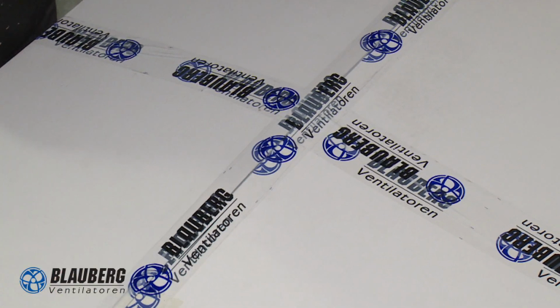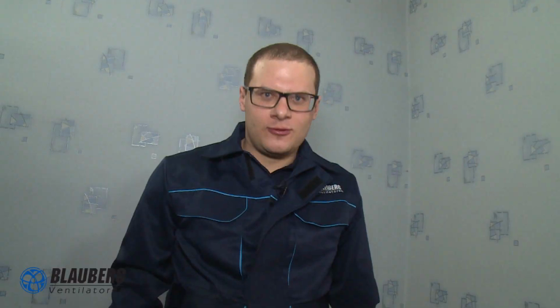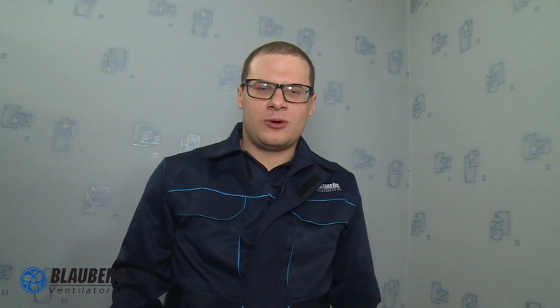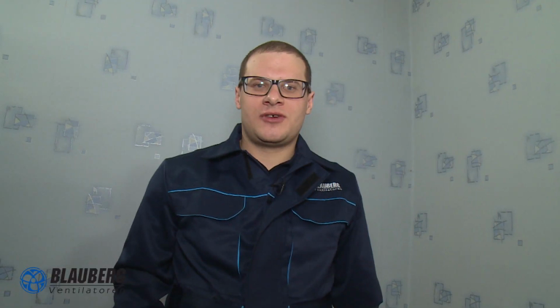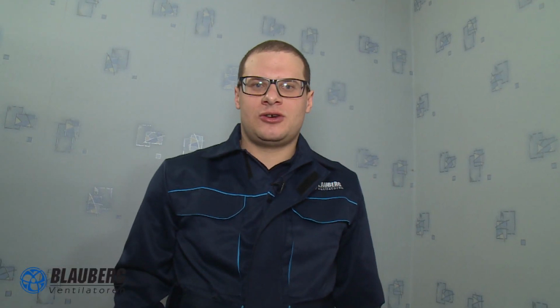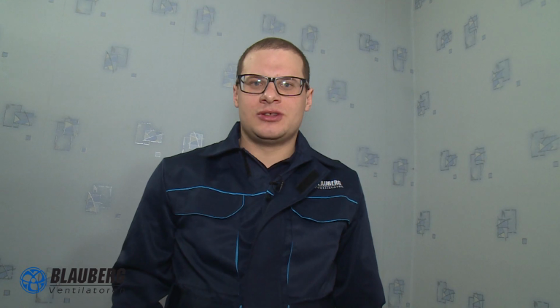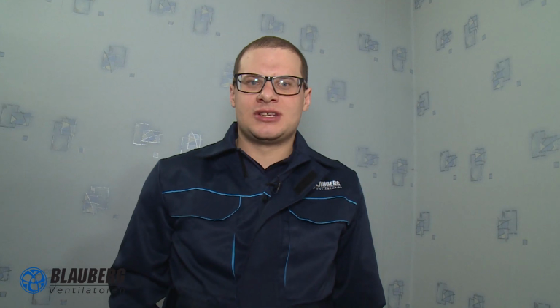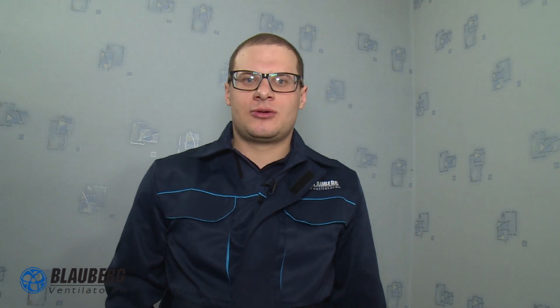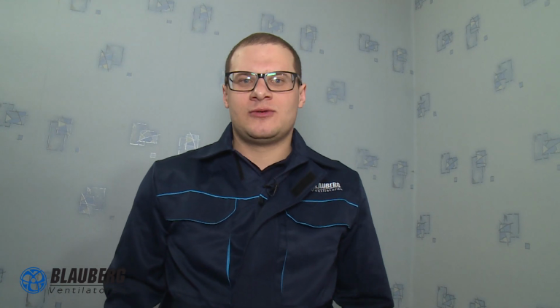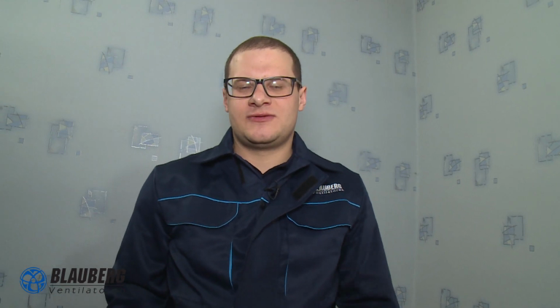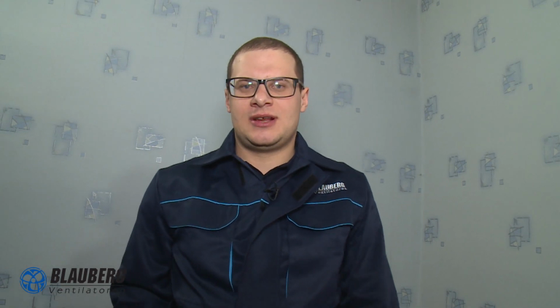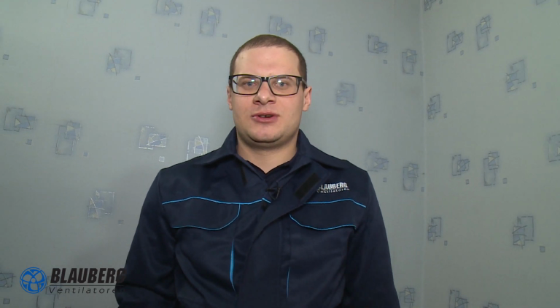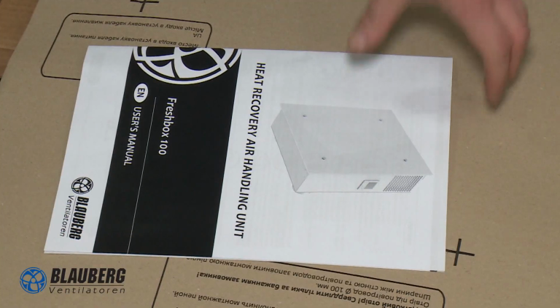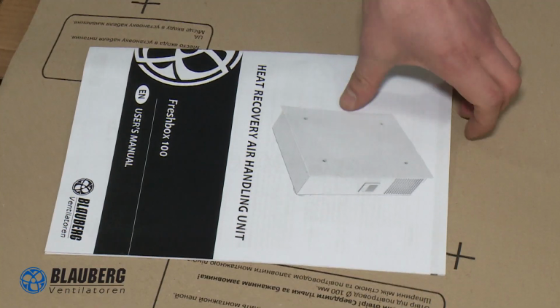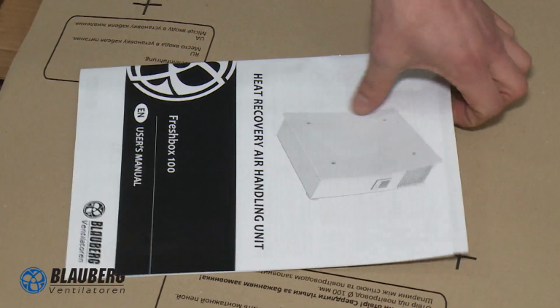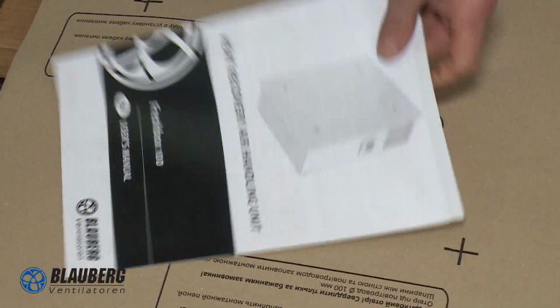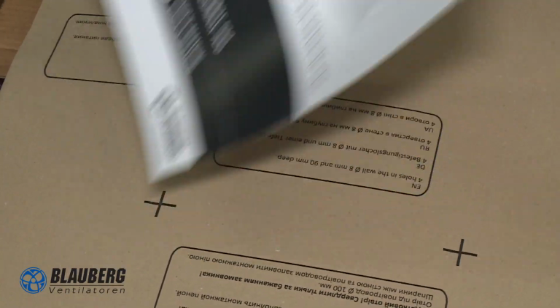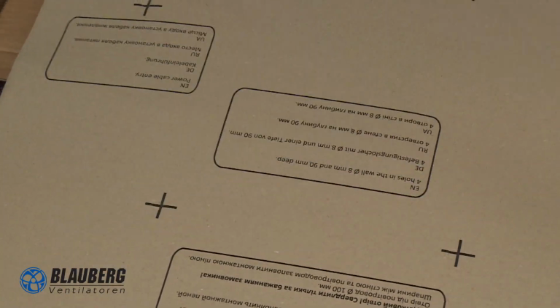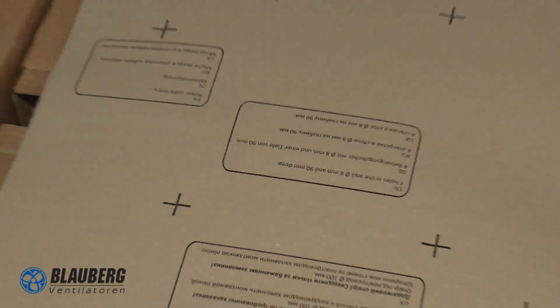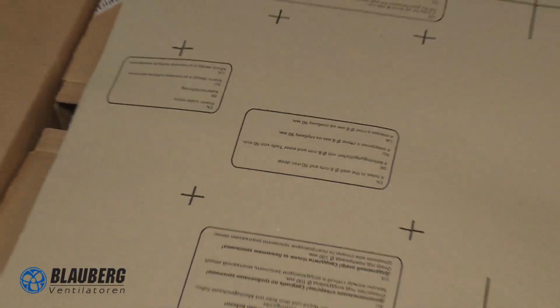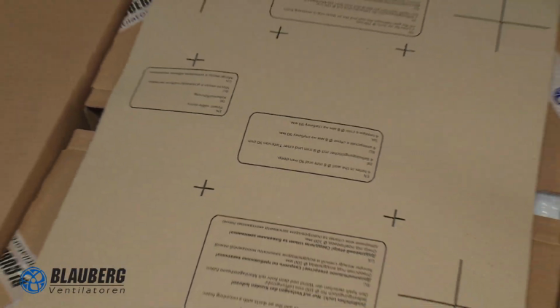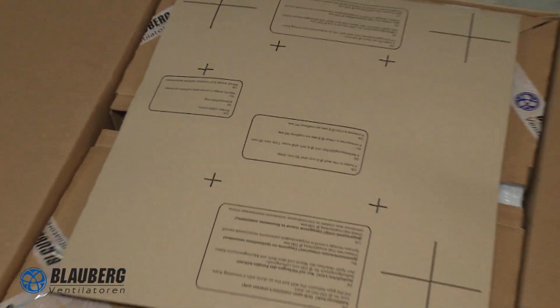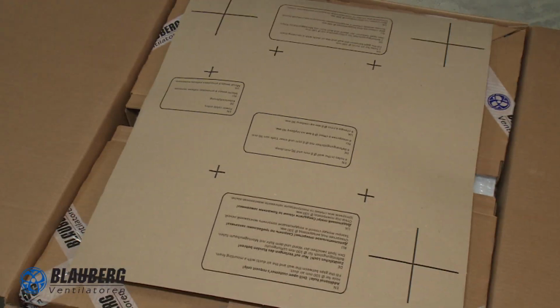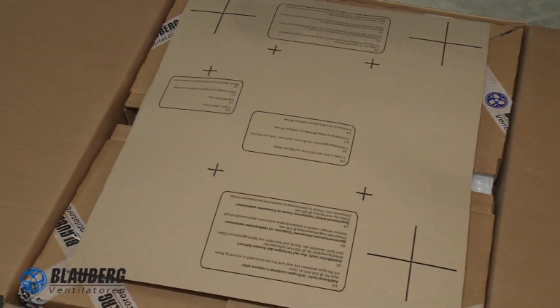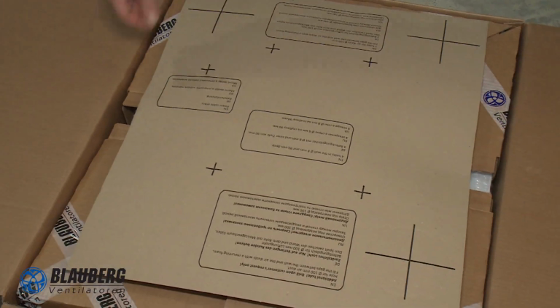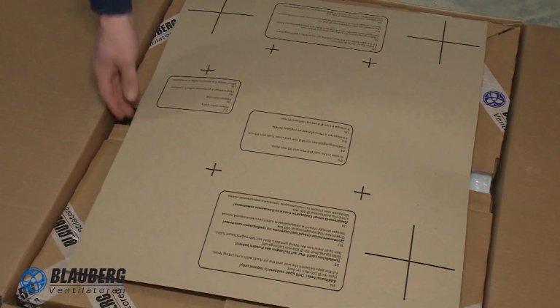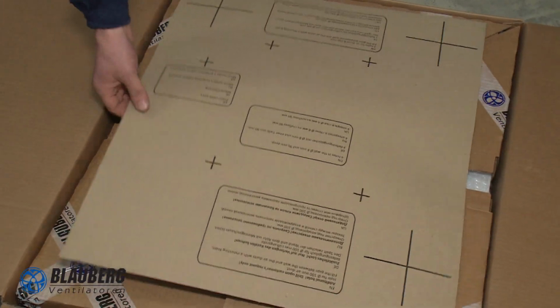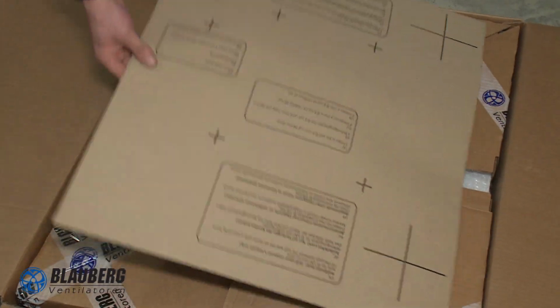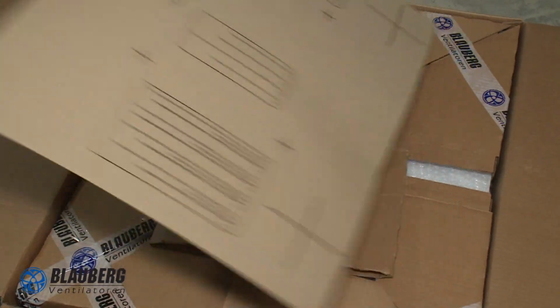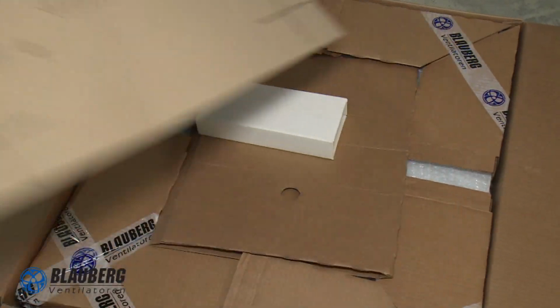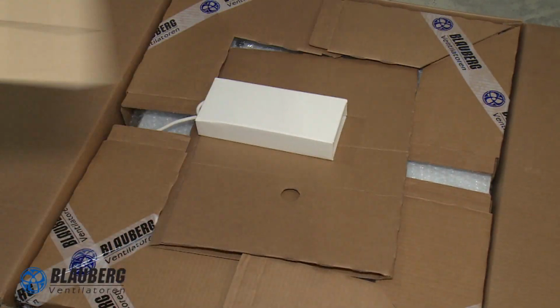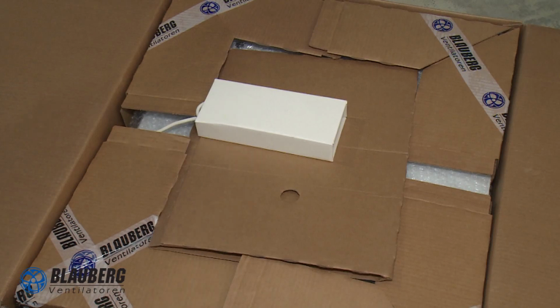The delivery package includes a user's manual, a mounting template, and the unit itself.